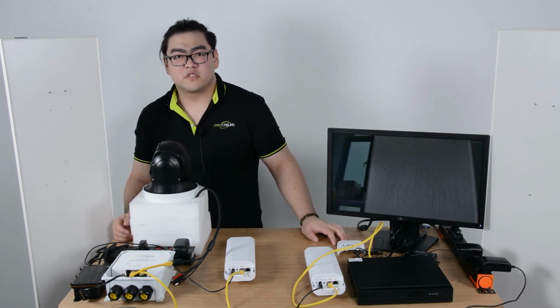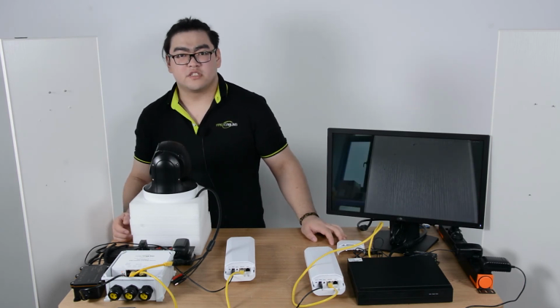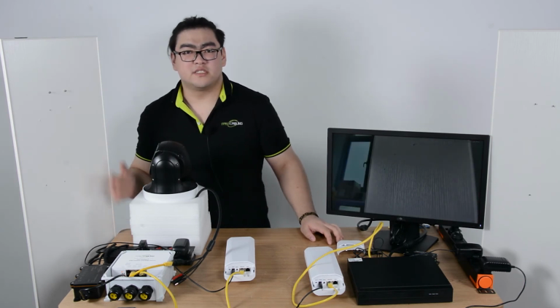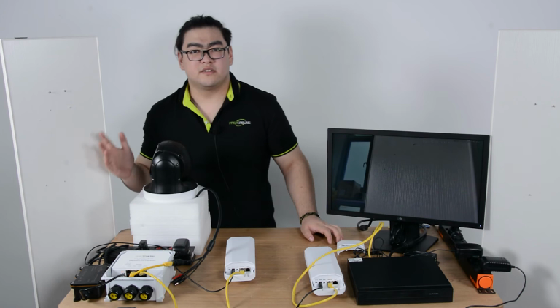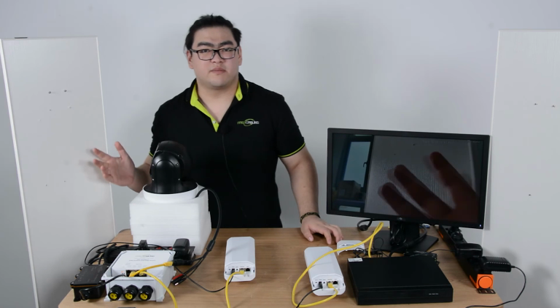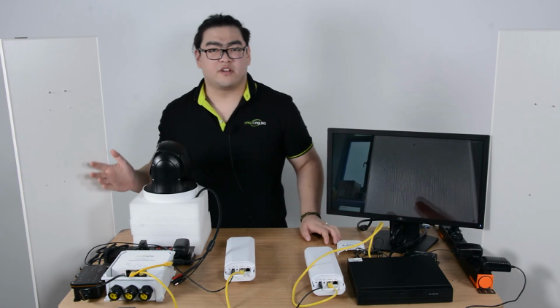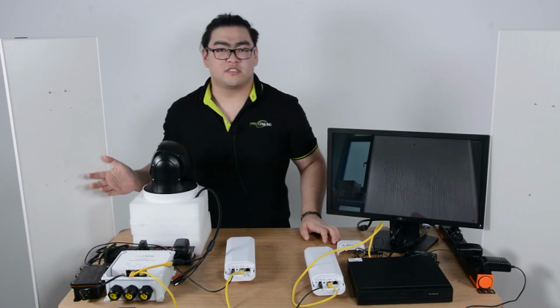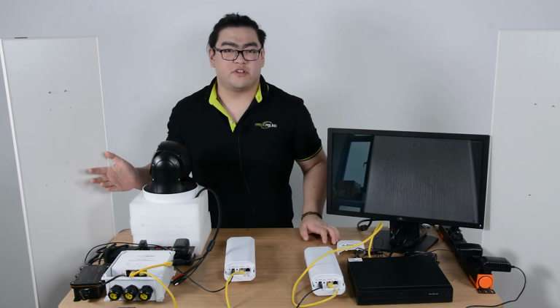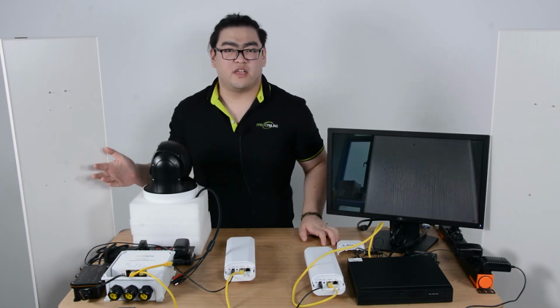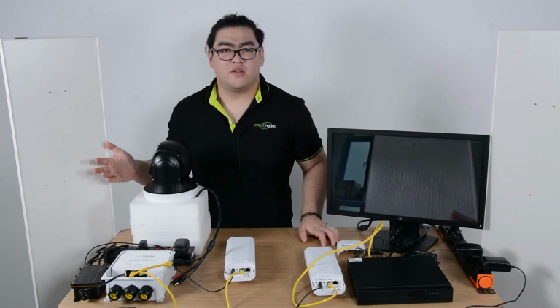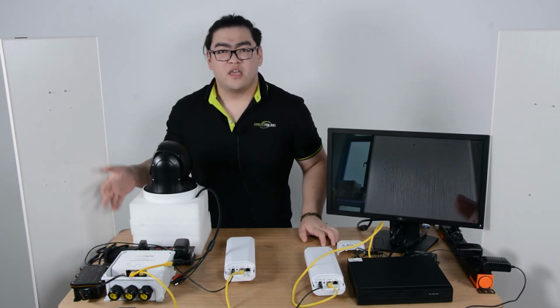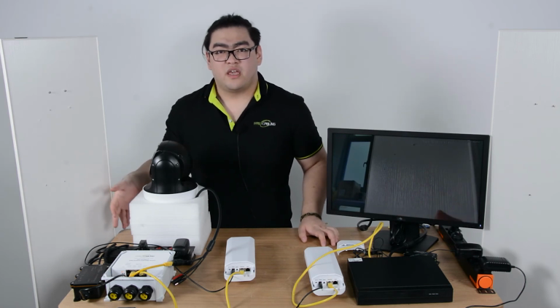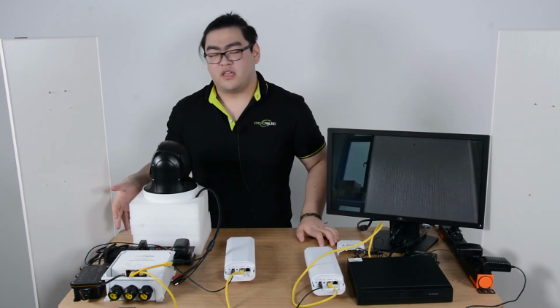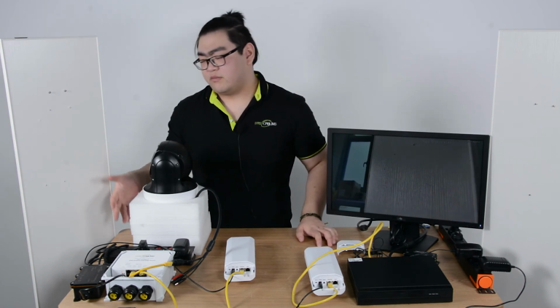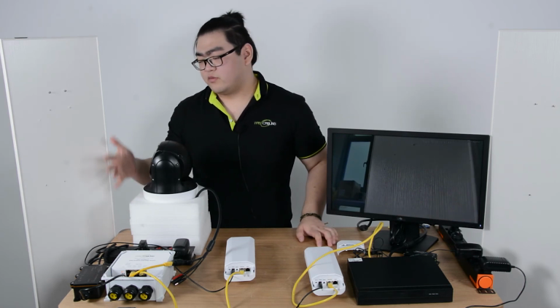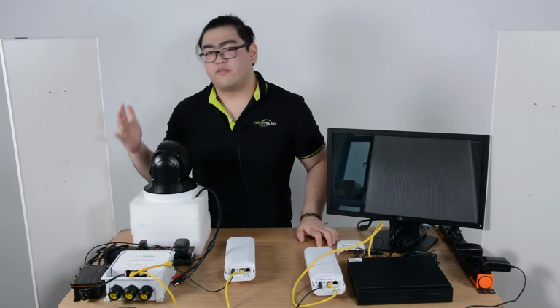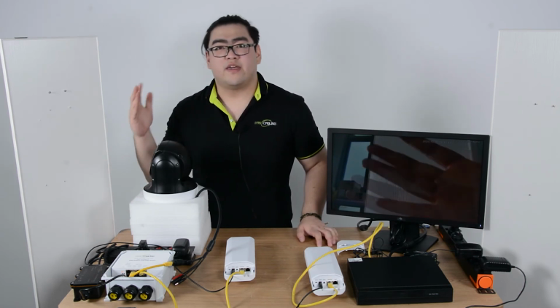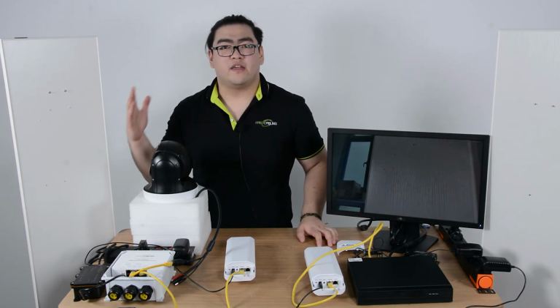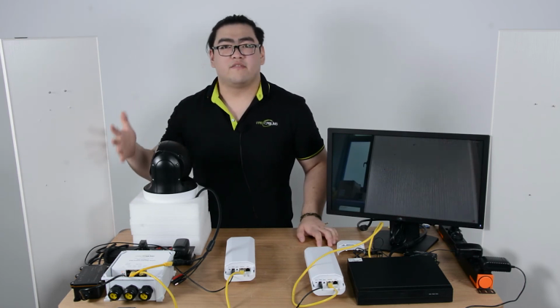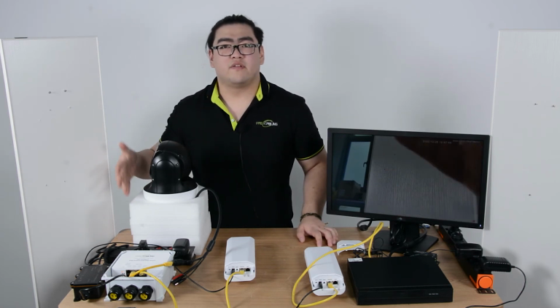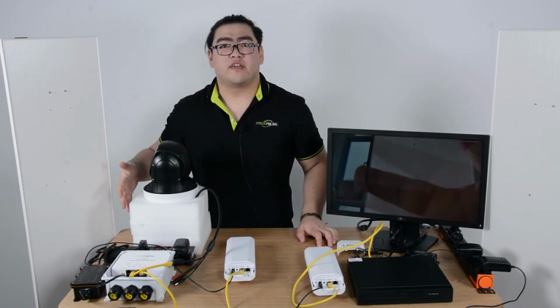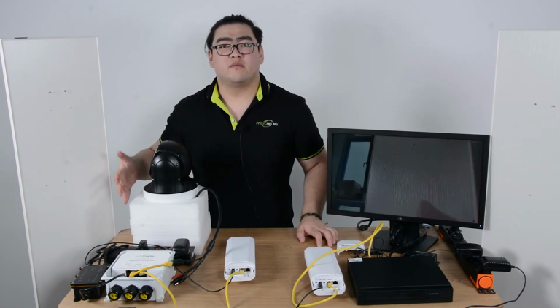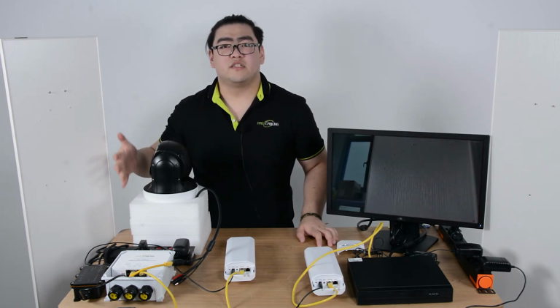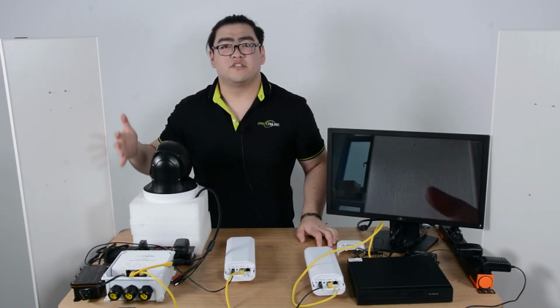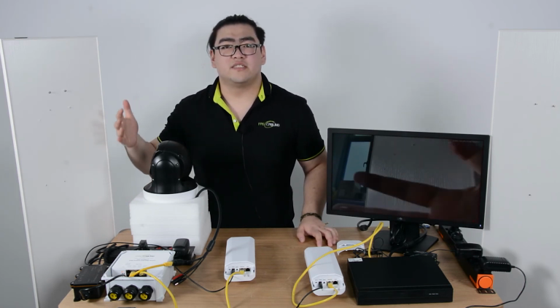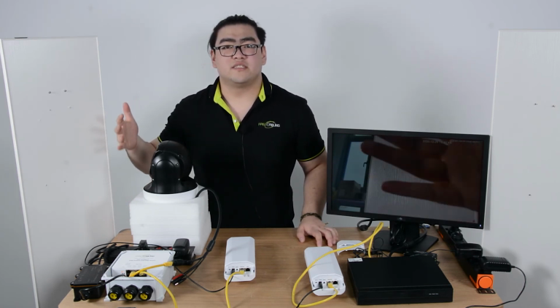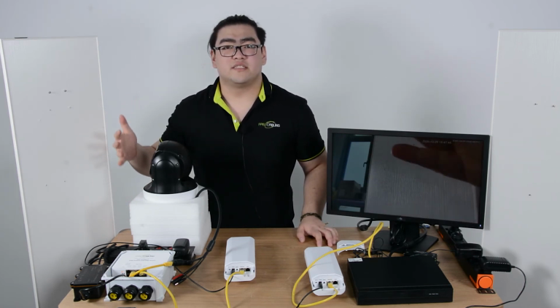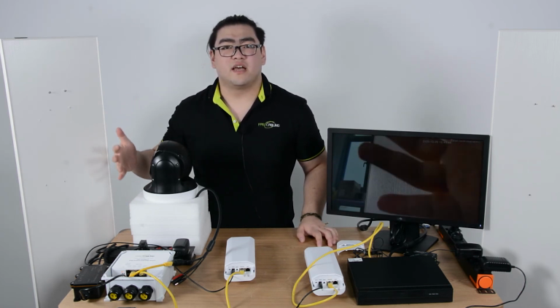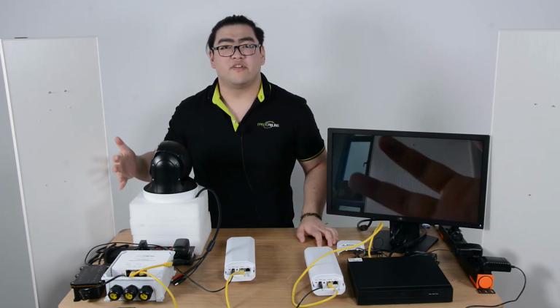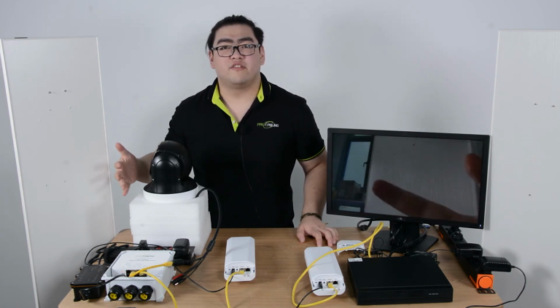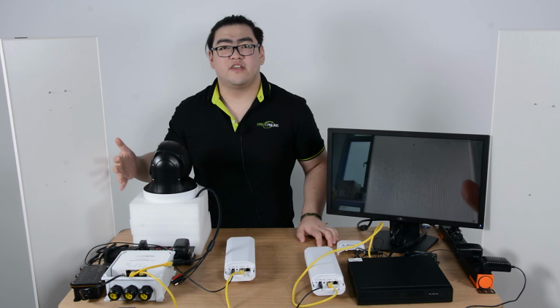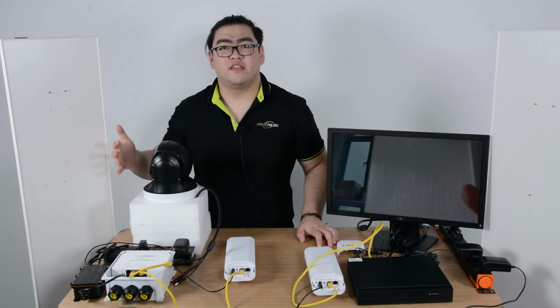We're going to wait for the image to appear on our monitor. You can see there's something on the screen now — I'm going to wave my hand in front of the camera so you can see this is a live video feed.